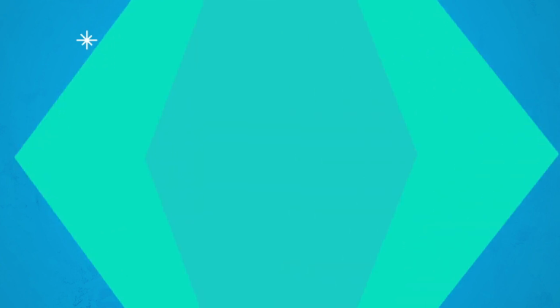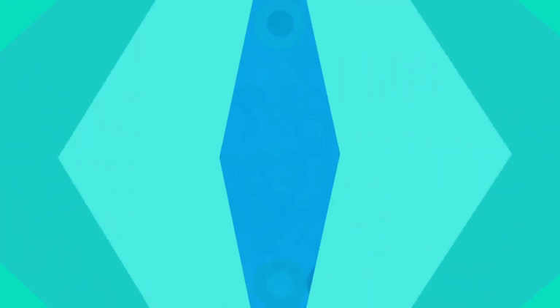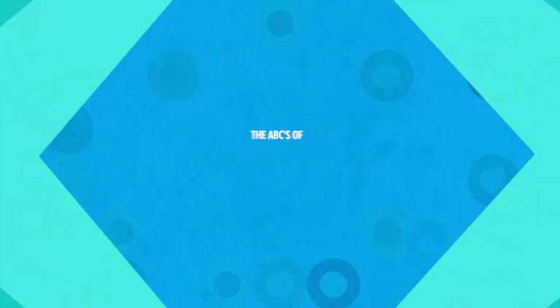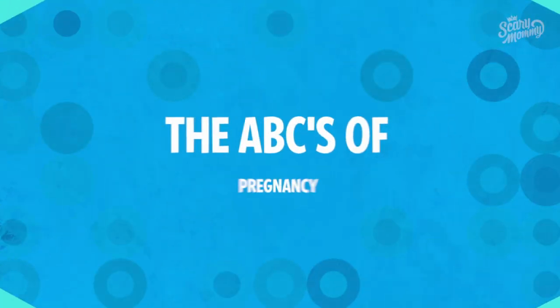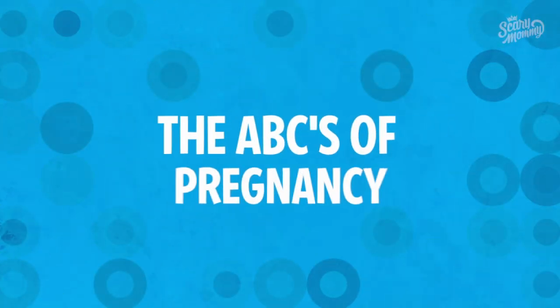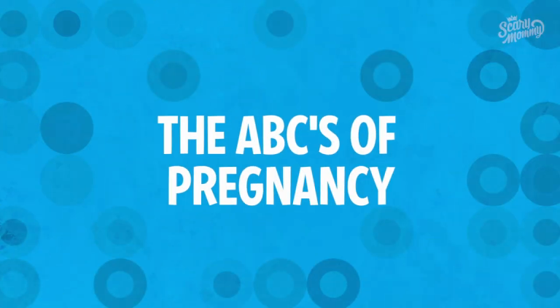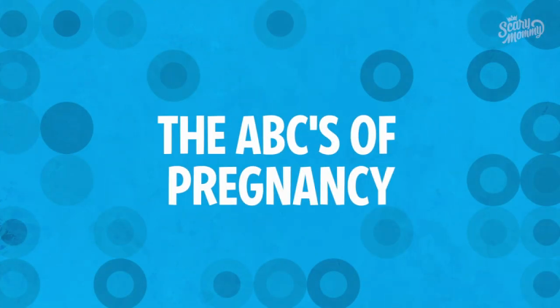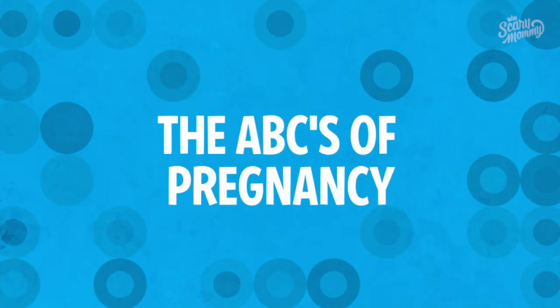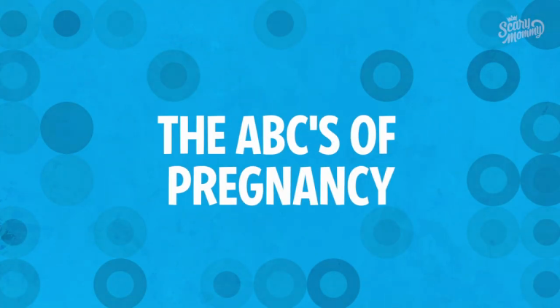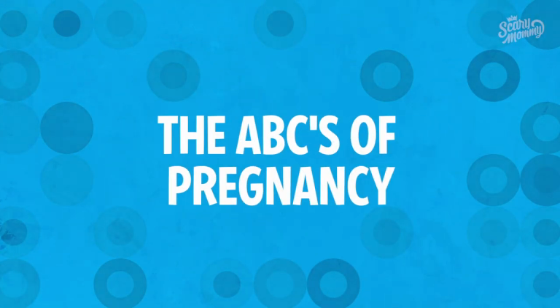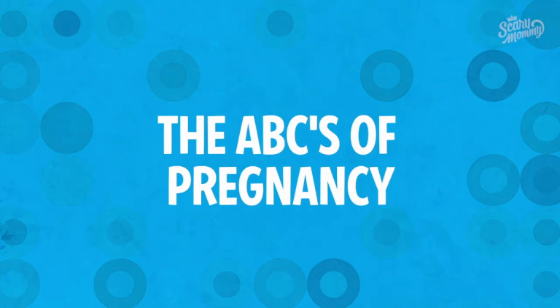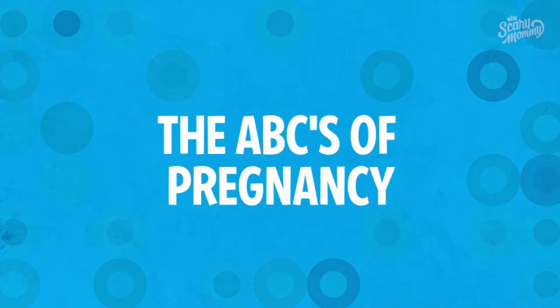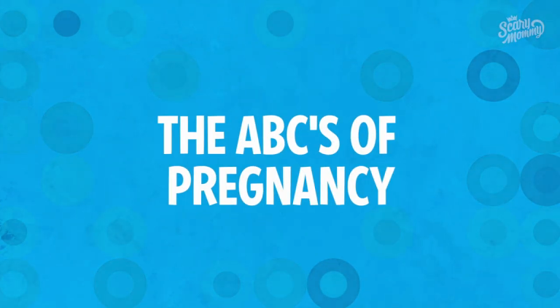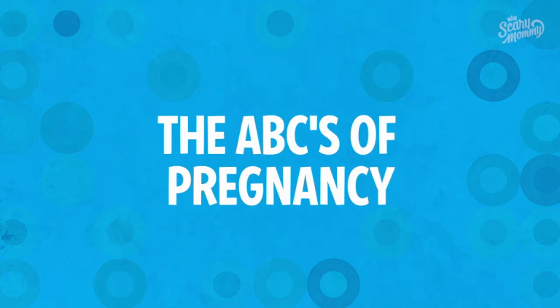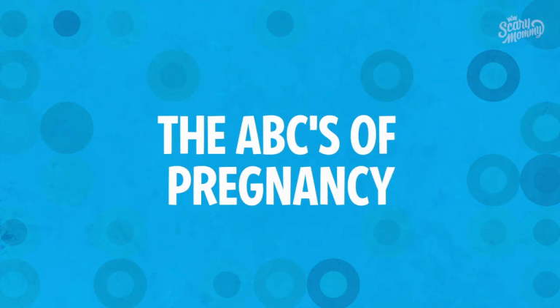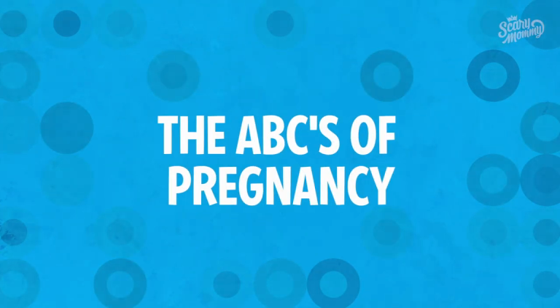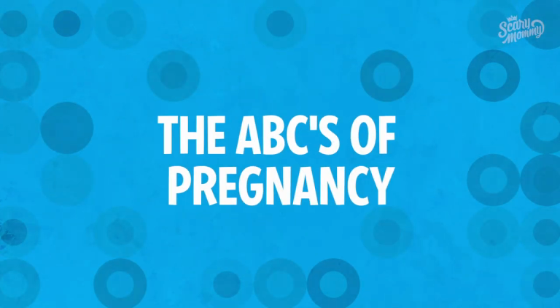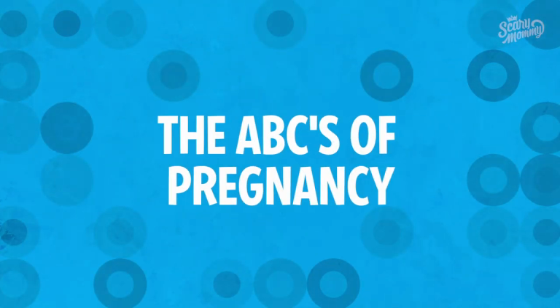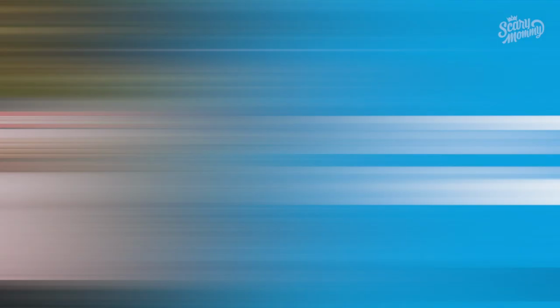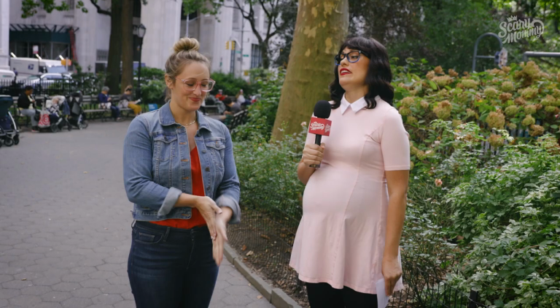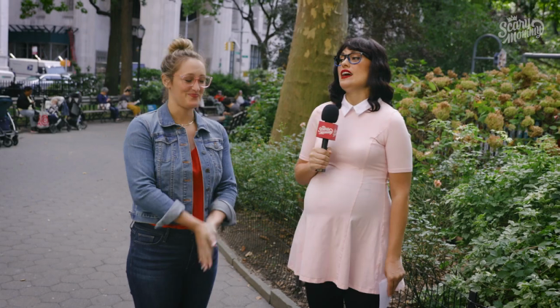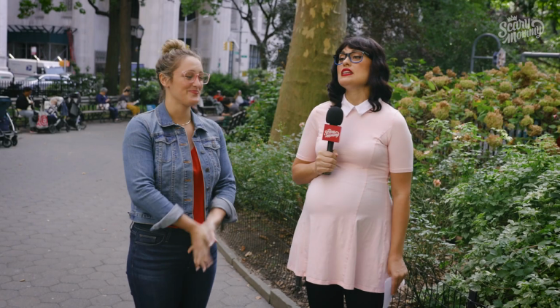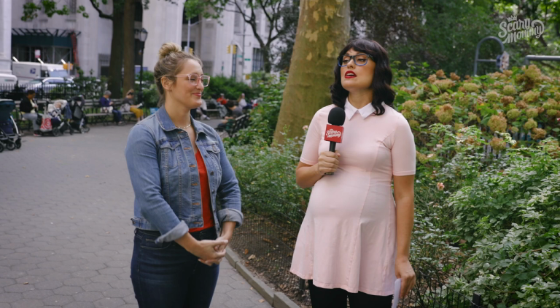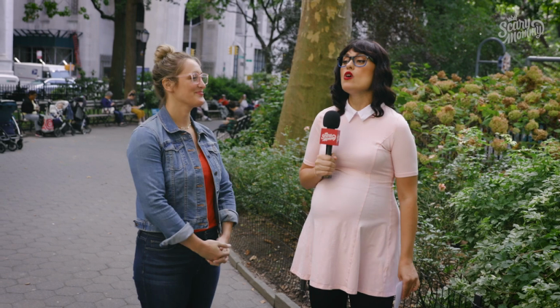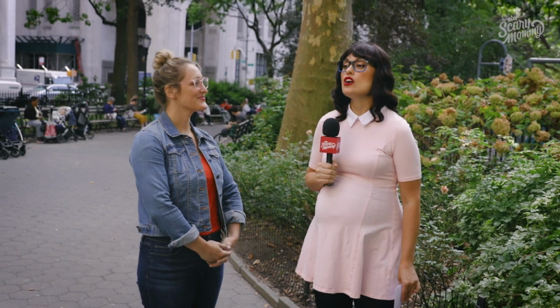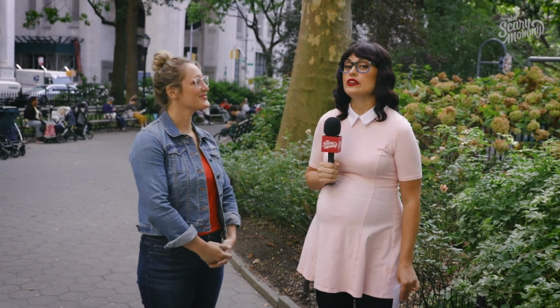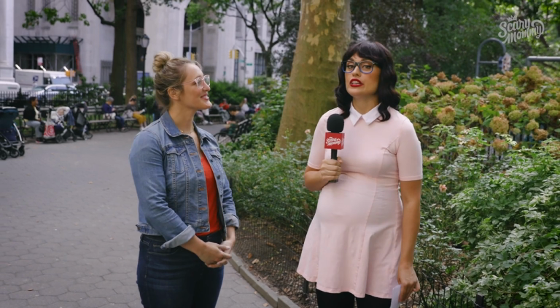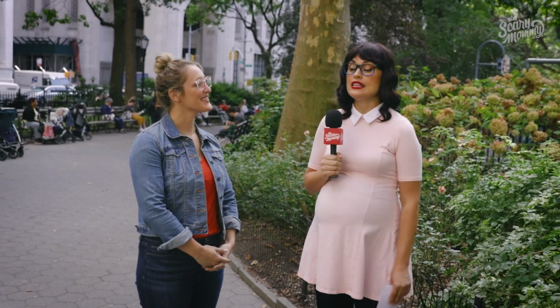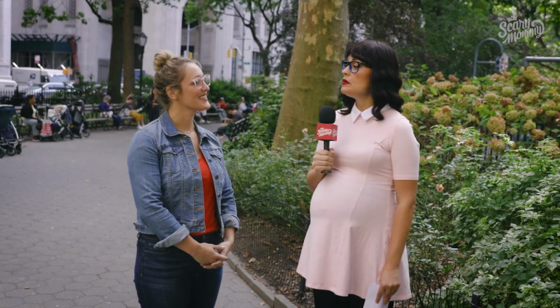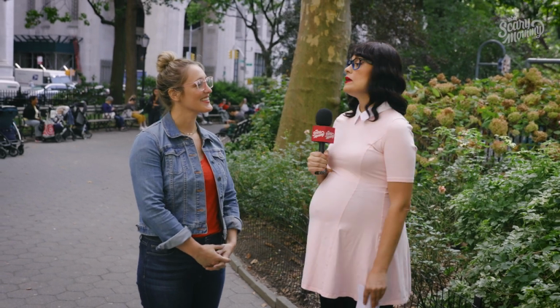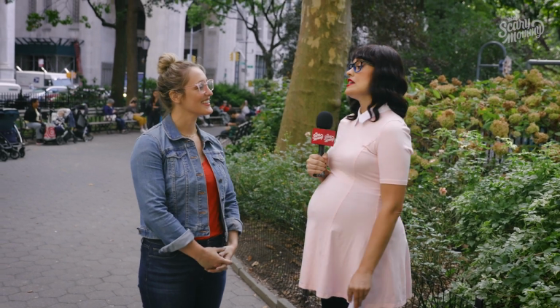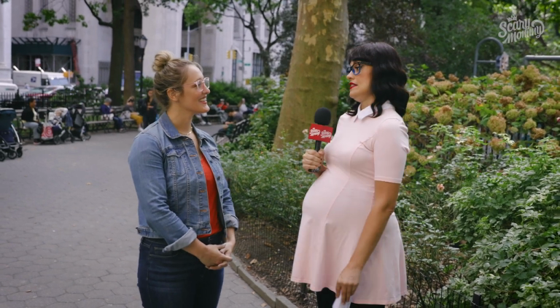Let's play the game! It's the ABCs of pregnancy — I'm gonna say a word and you're gonna tell me what it means.